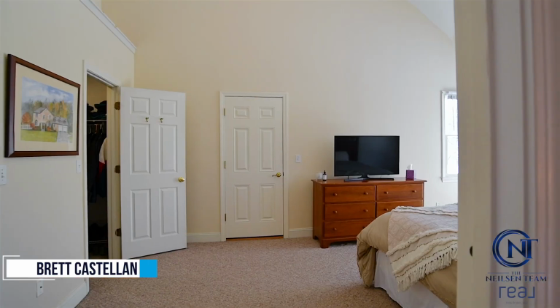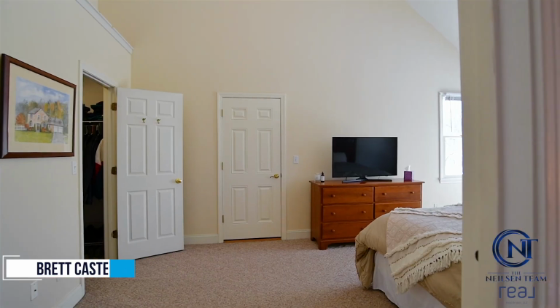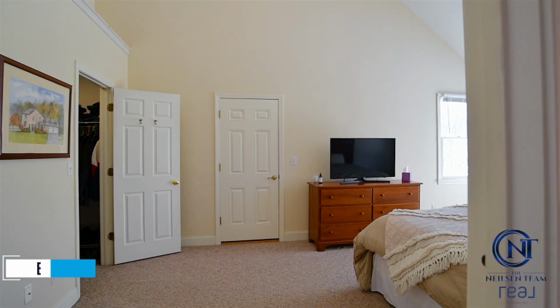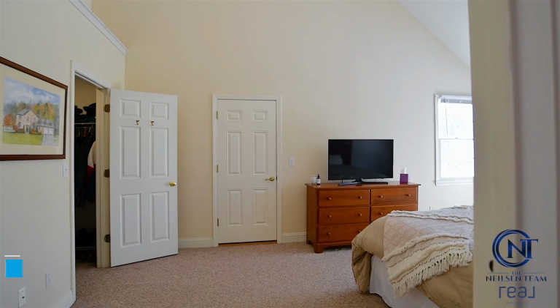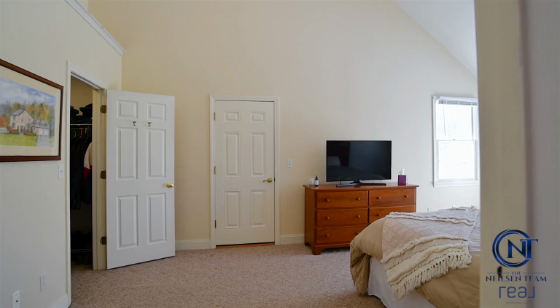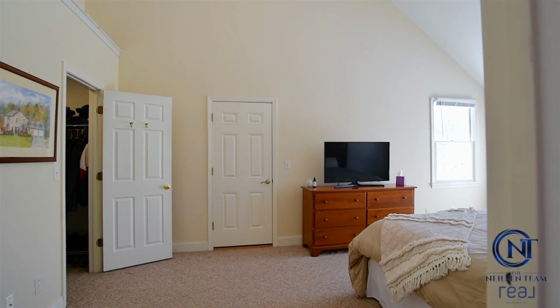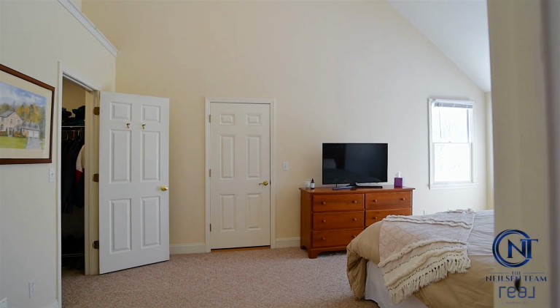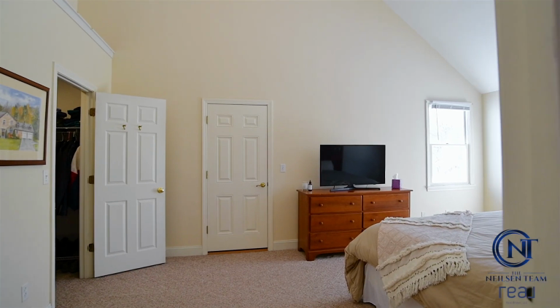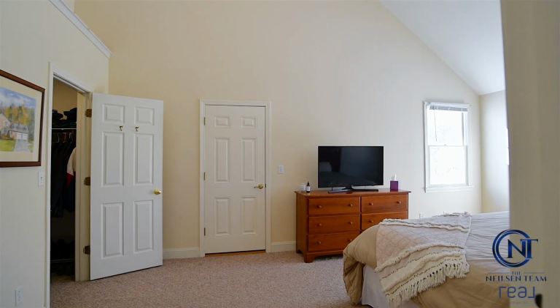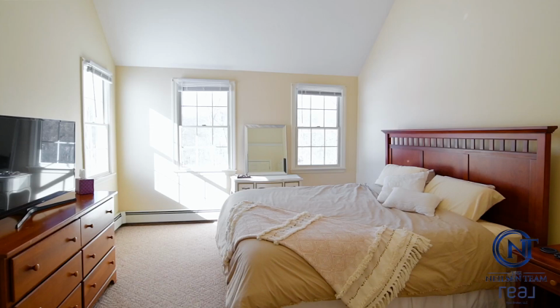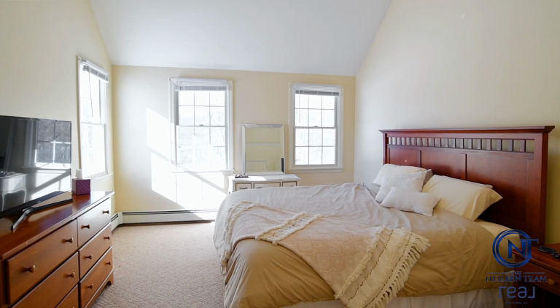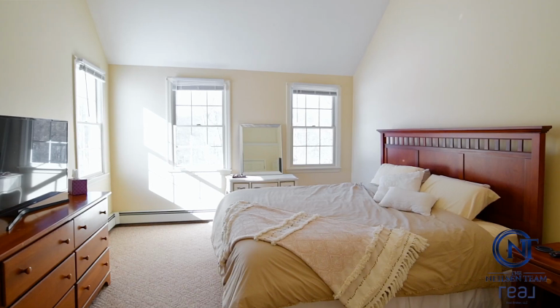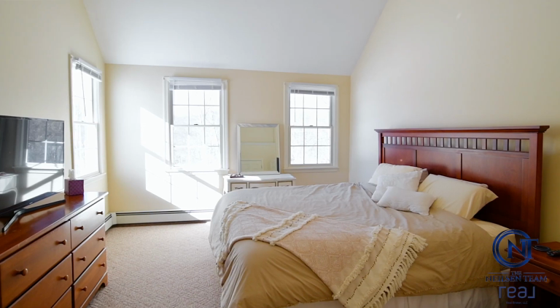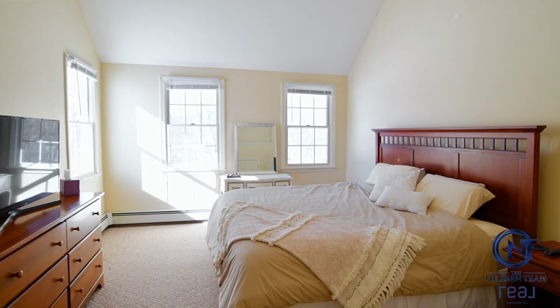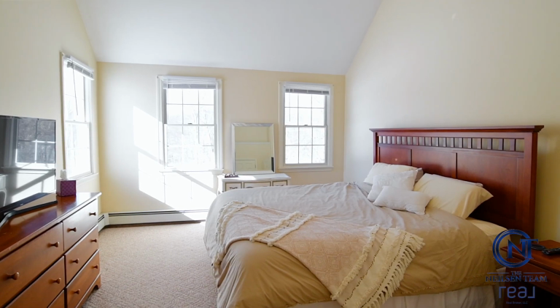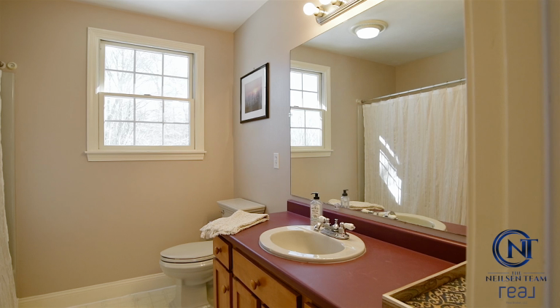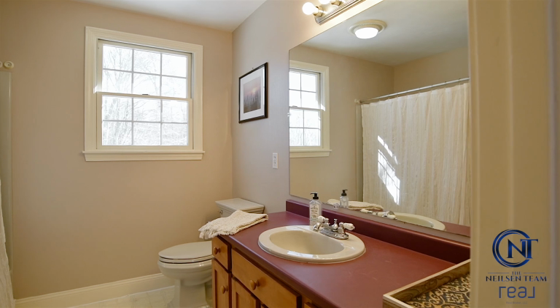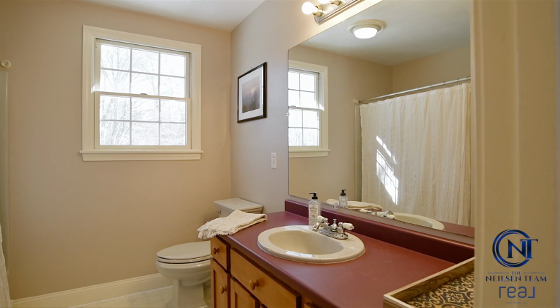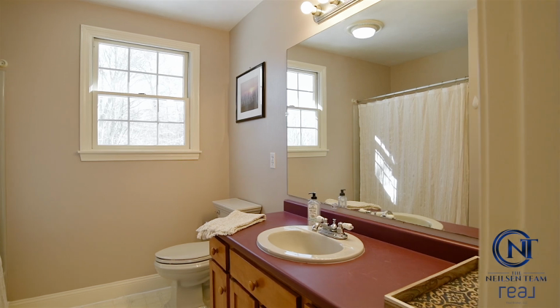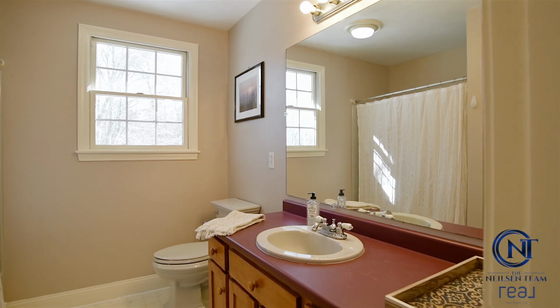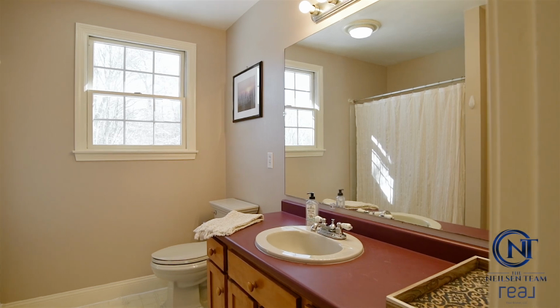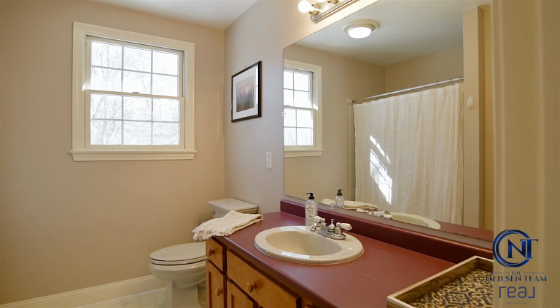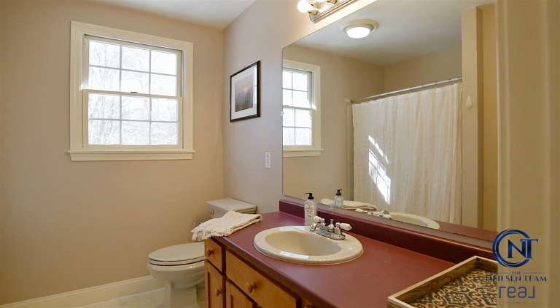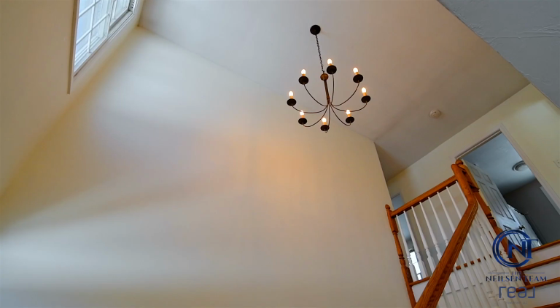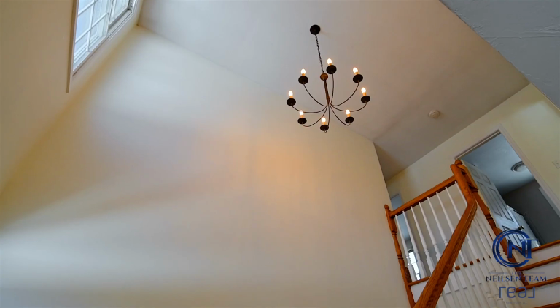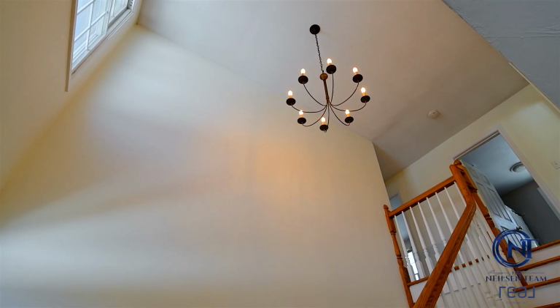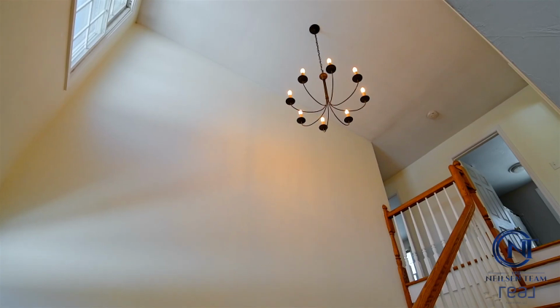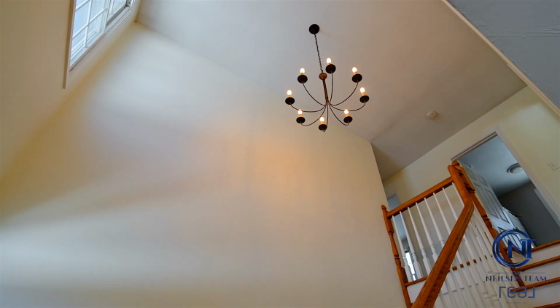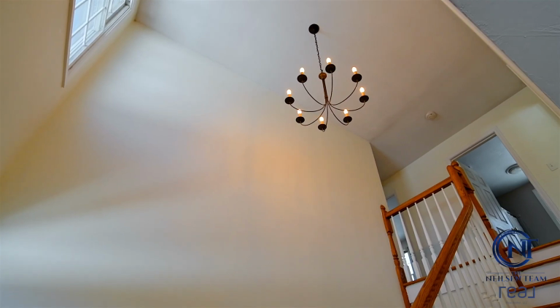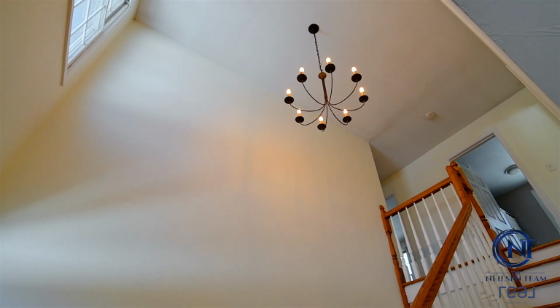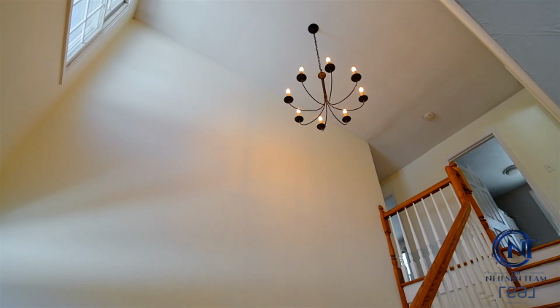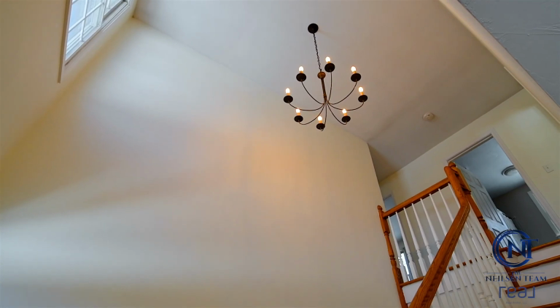This country colonial features three bedrooms, two baths, and just under 1,900 square feet of living space.